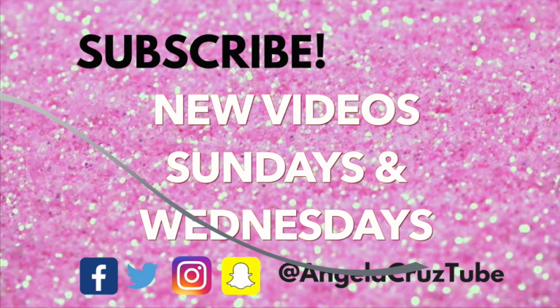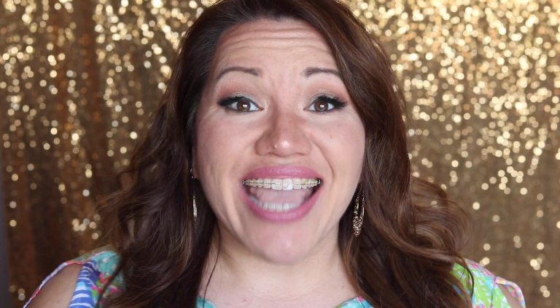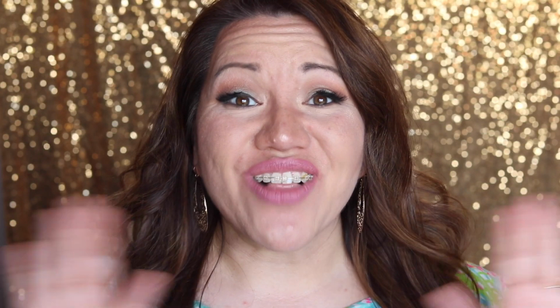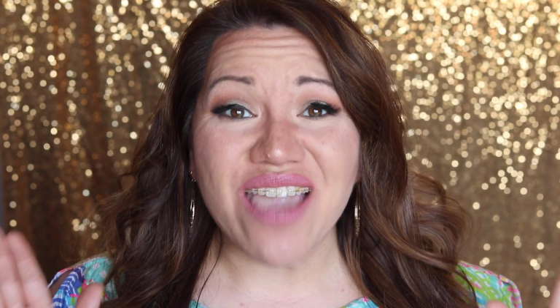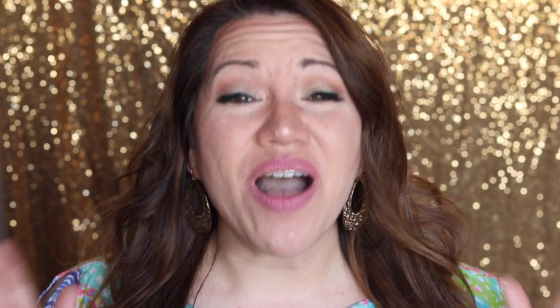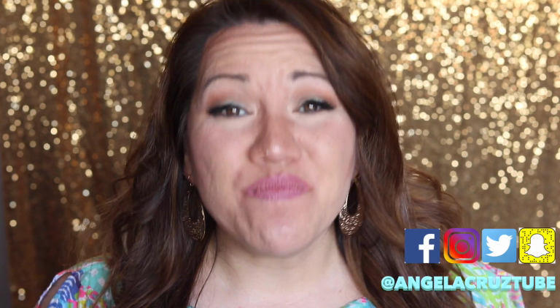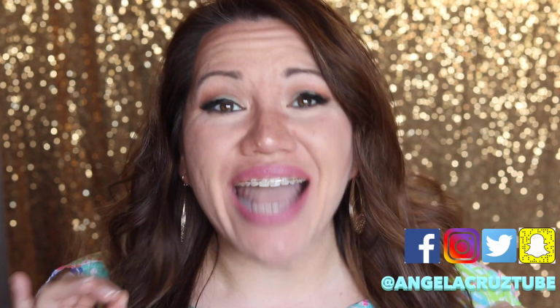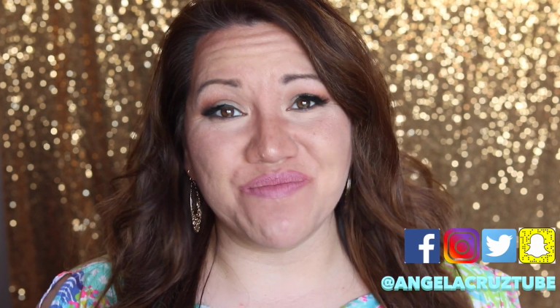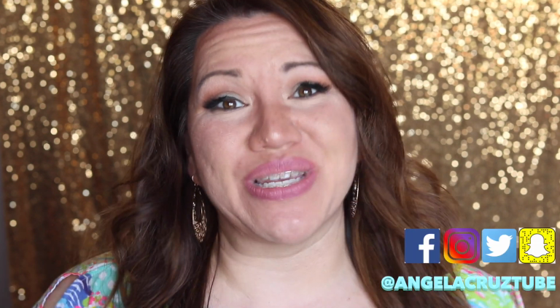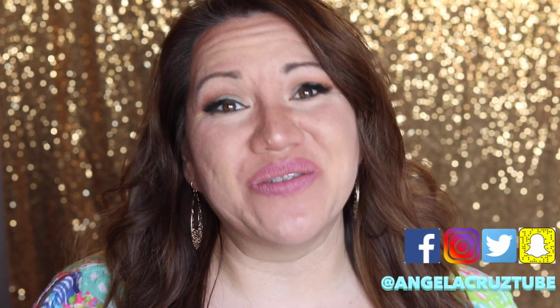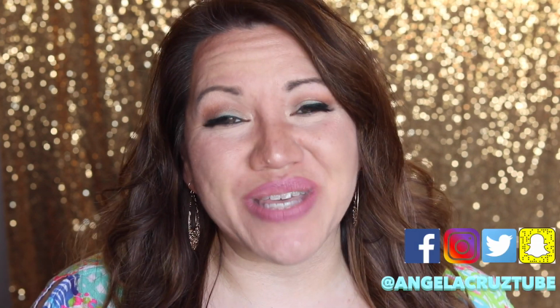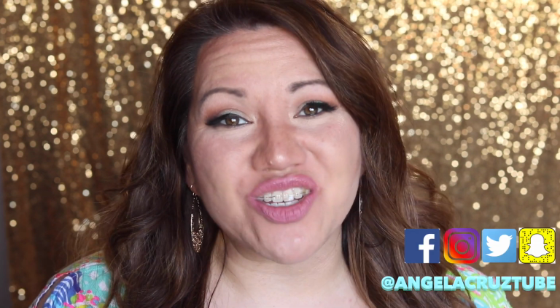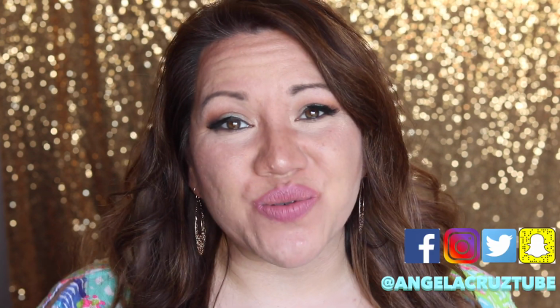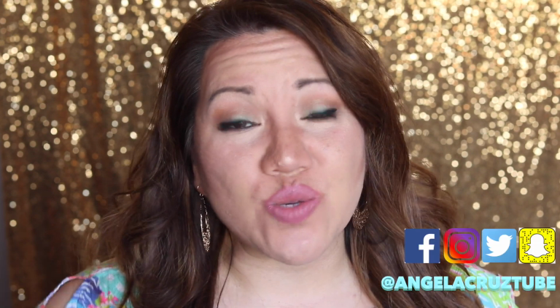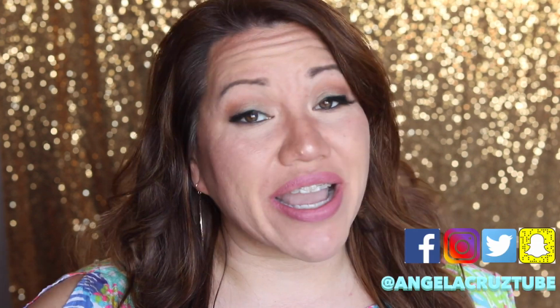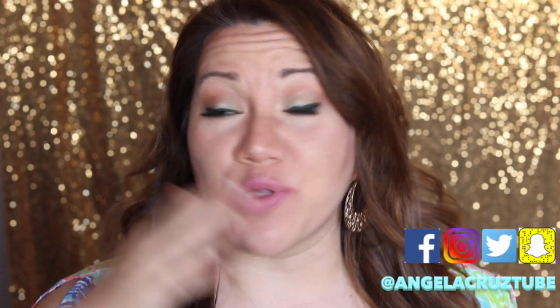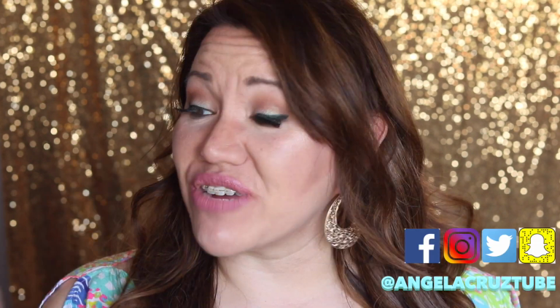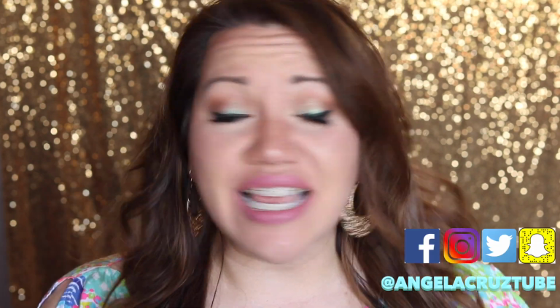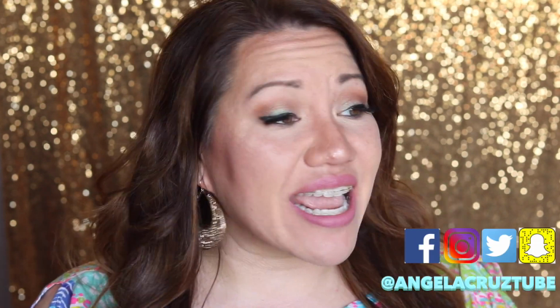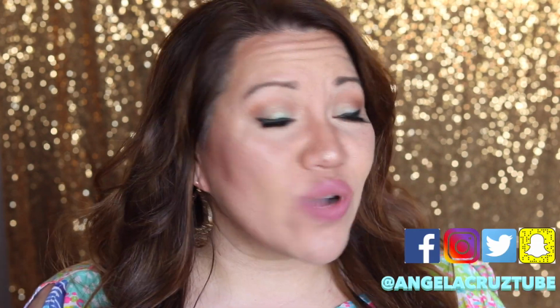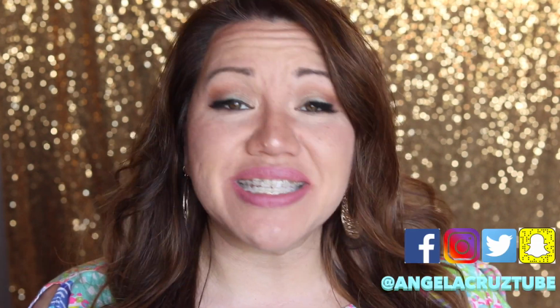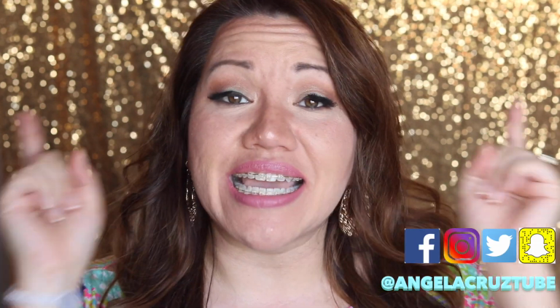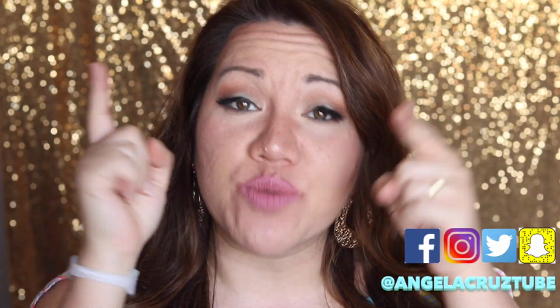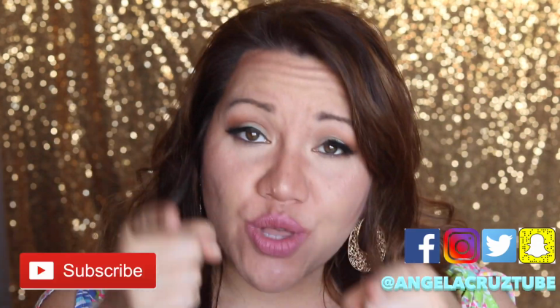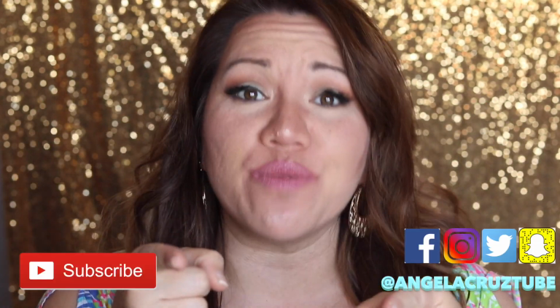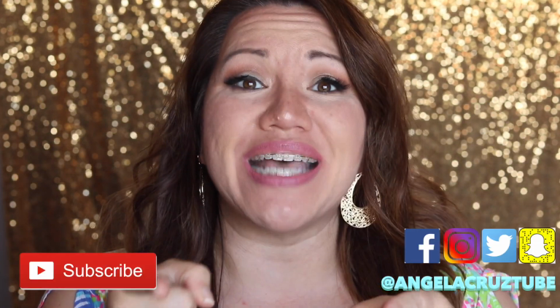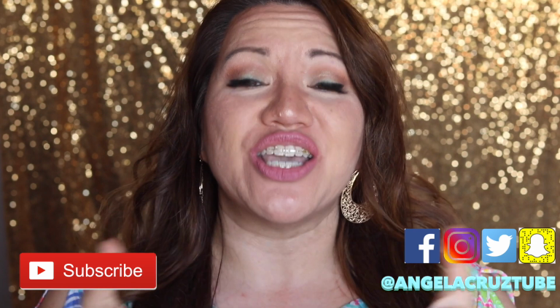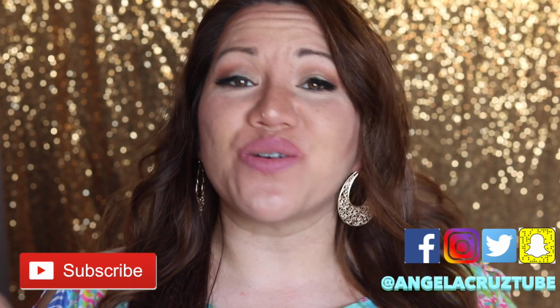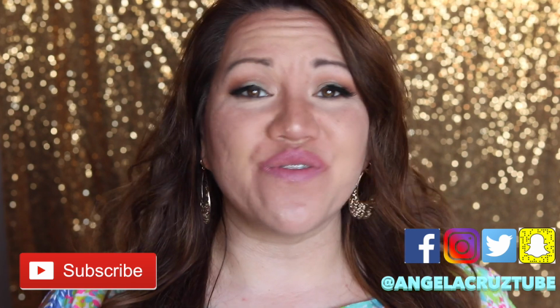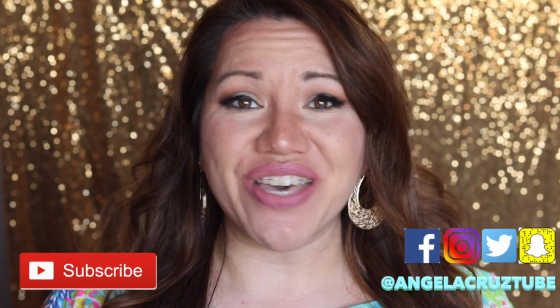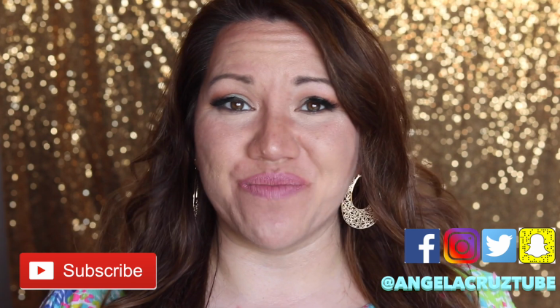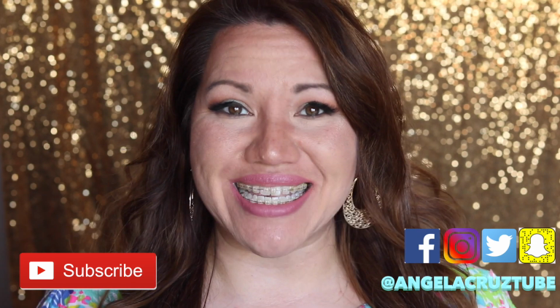Hey girl, hey, welcome back to Beauty News with Angela Cruz, where I upload every Sunday and Wednesday to help you look your best so you feel your best.